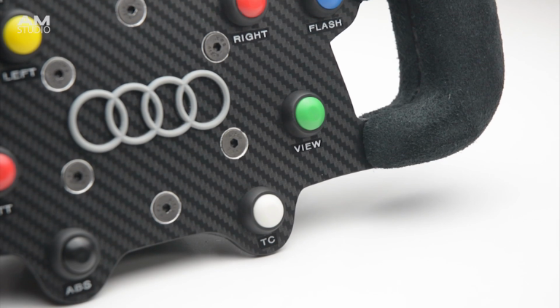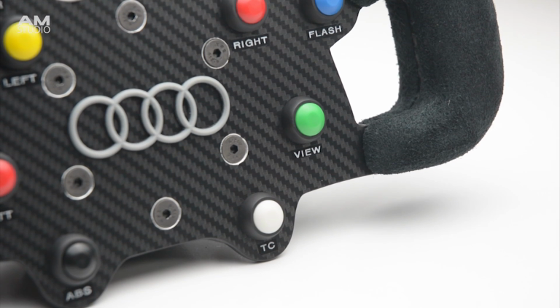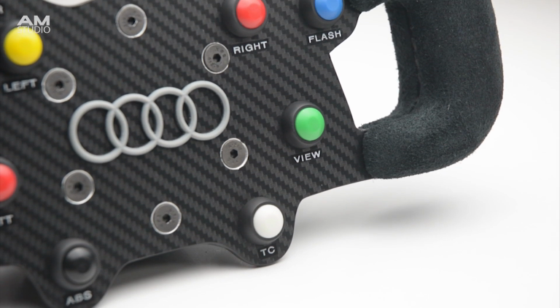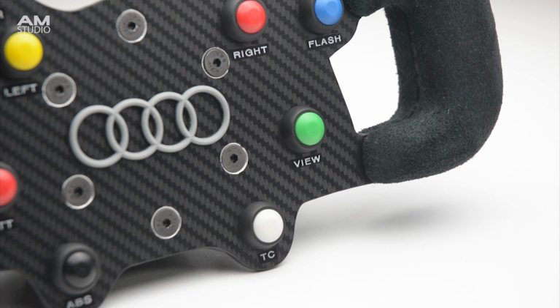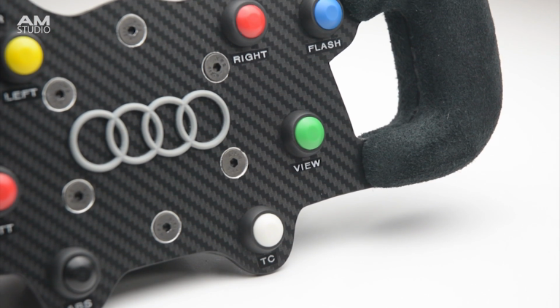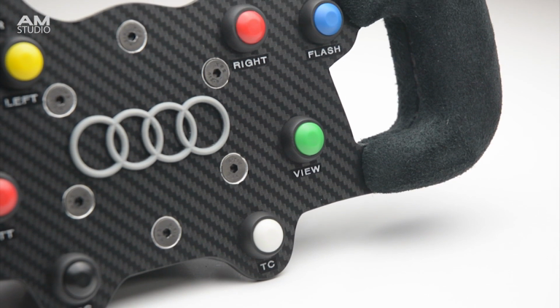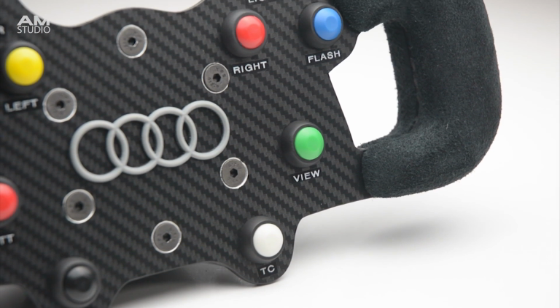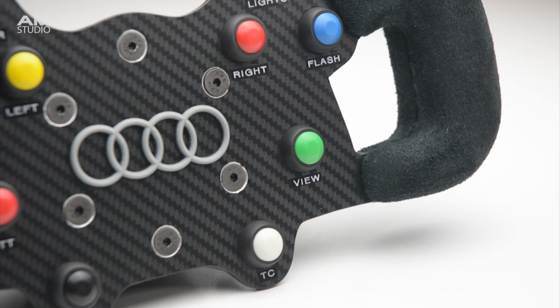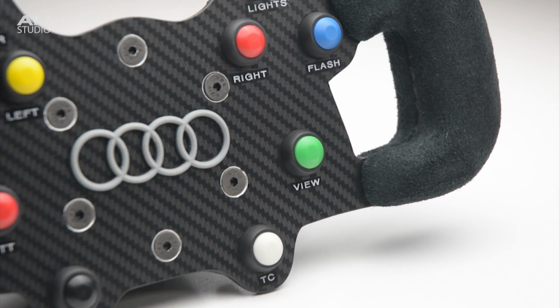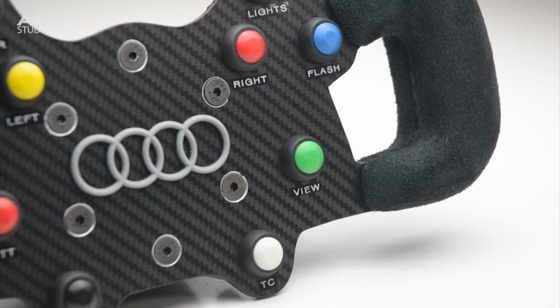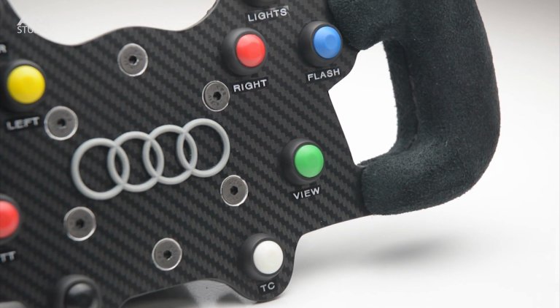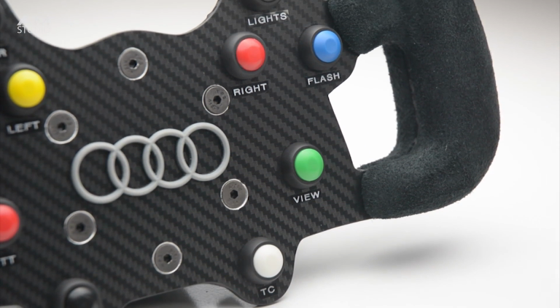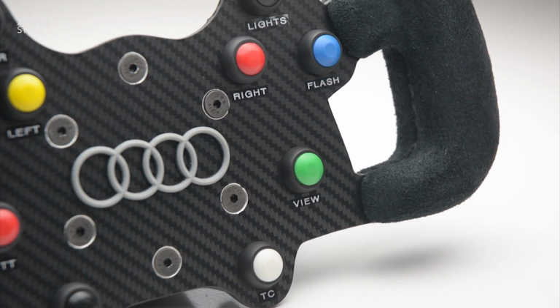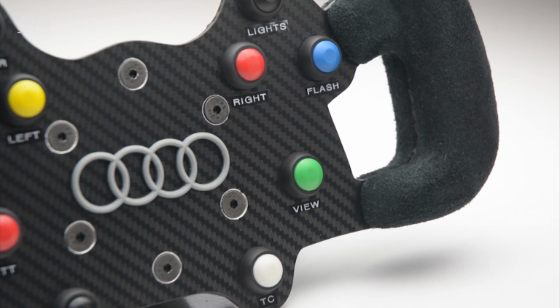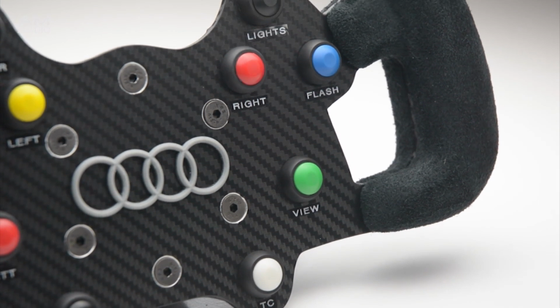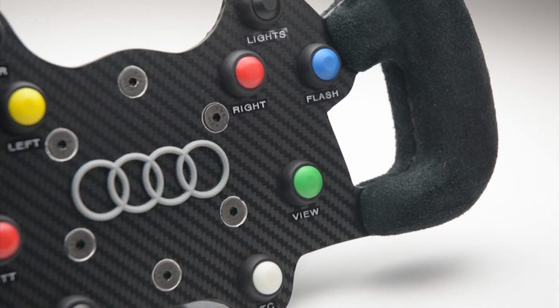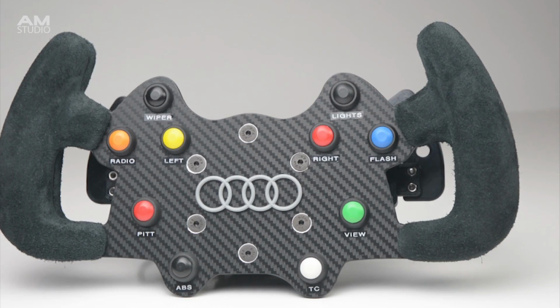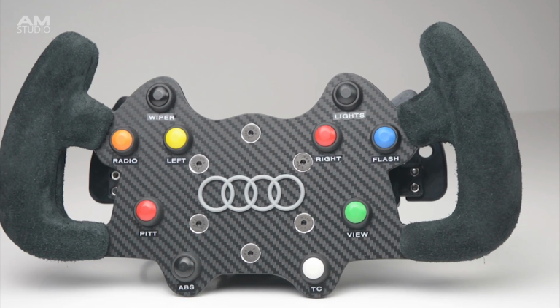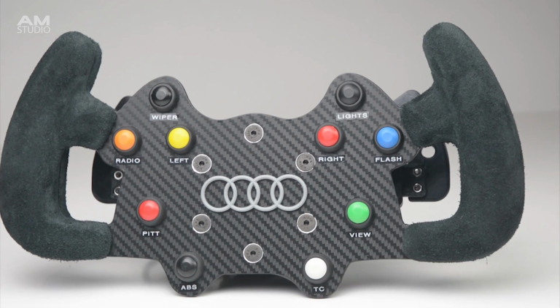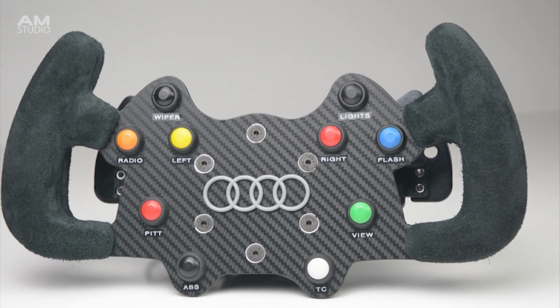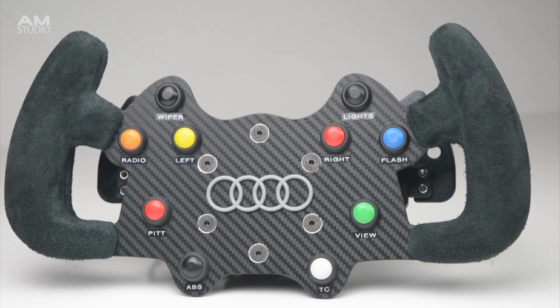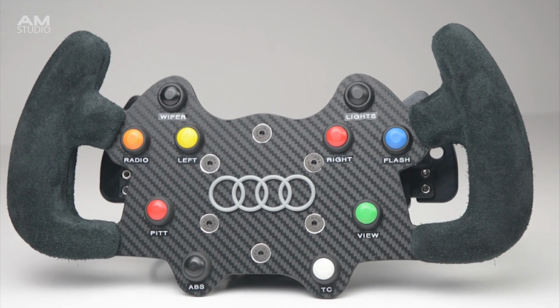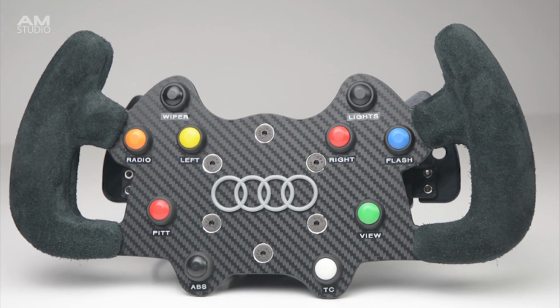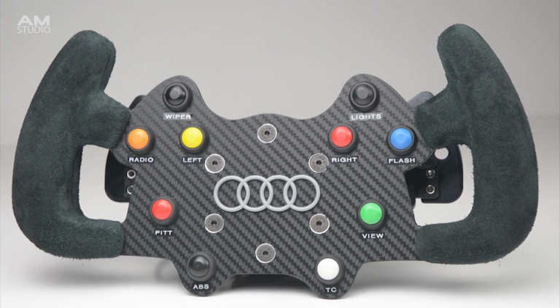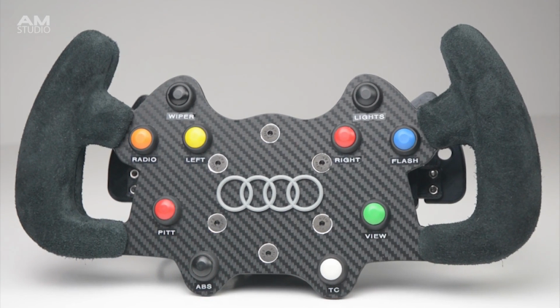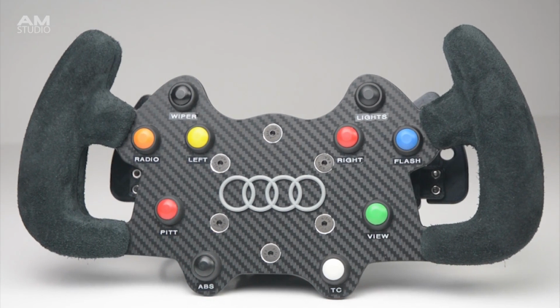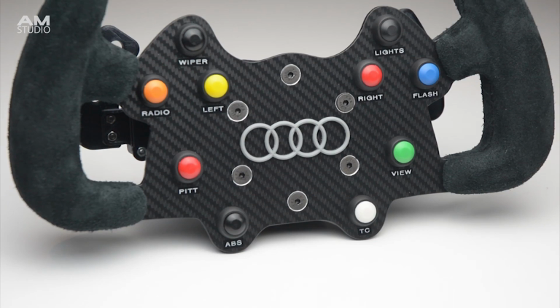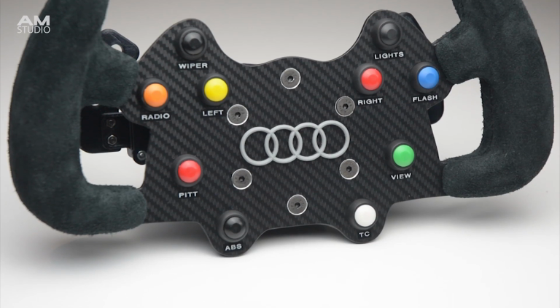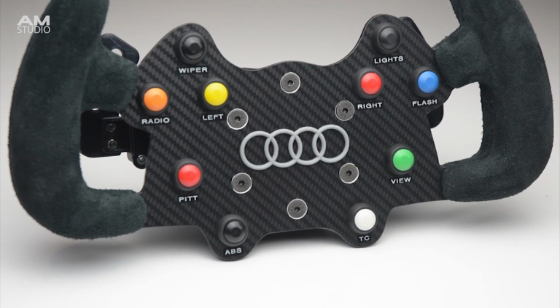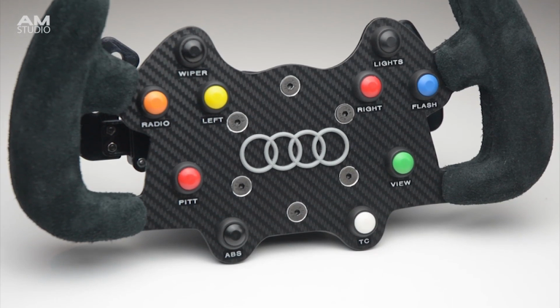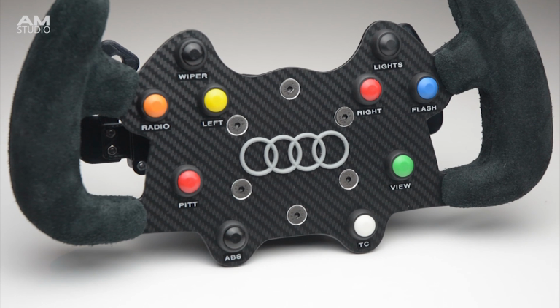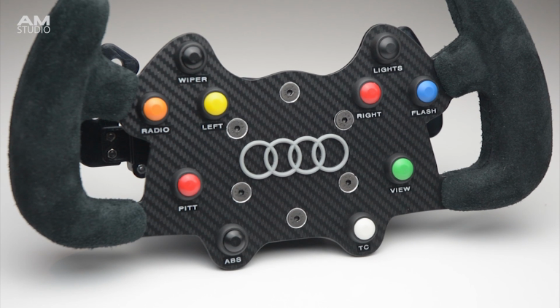With a few basic tools and materials you can build your own custom steering wheels for a racing simulator!